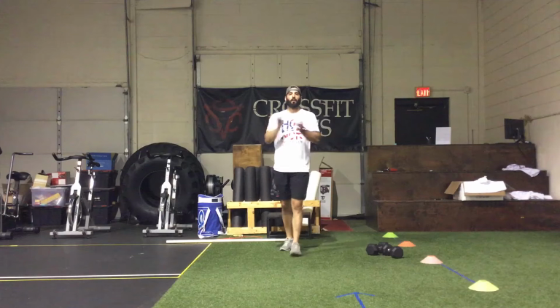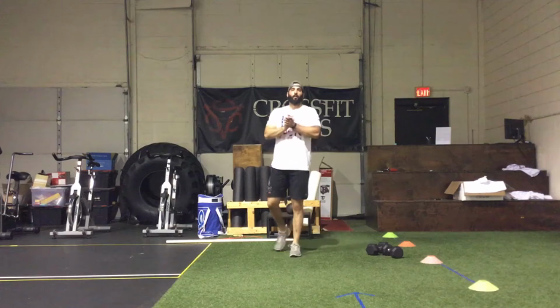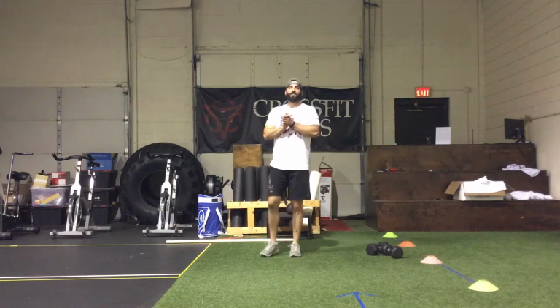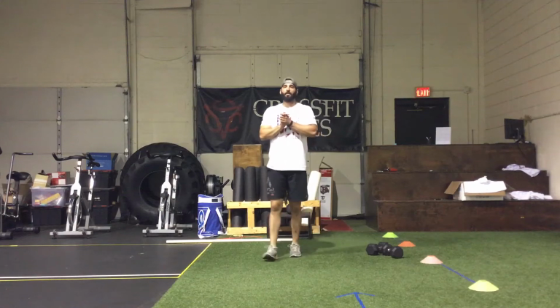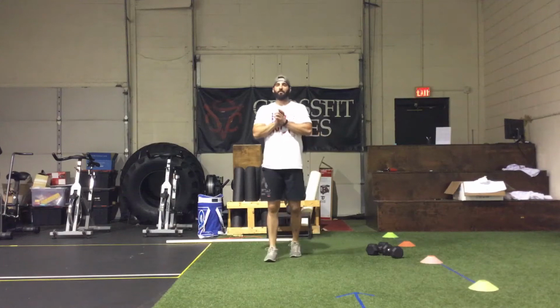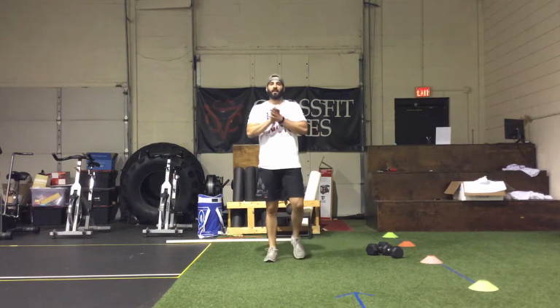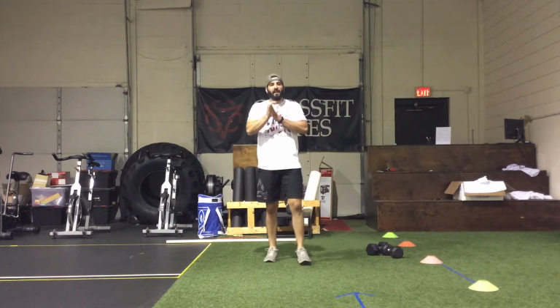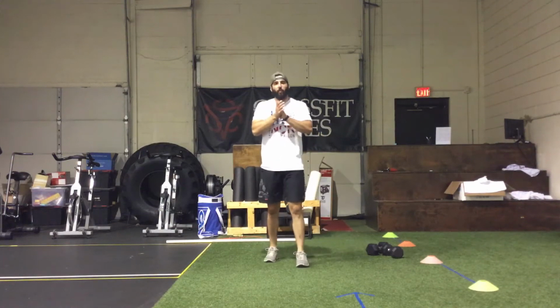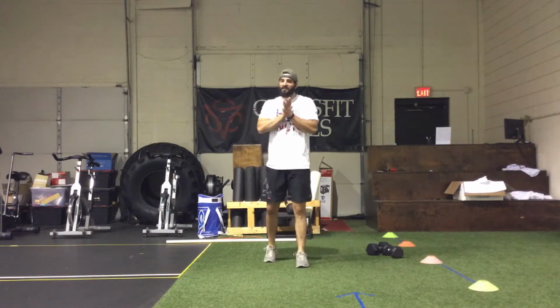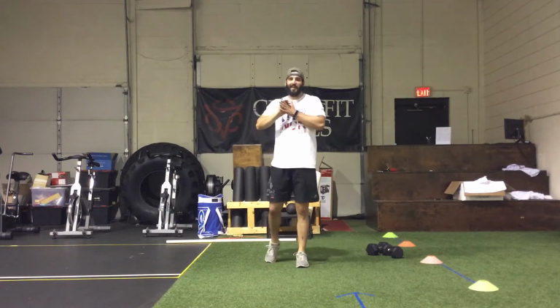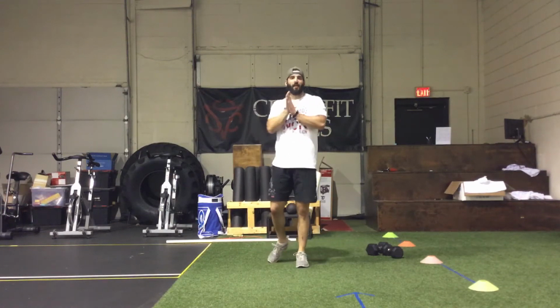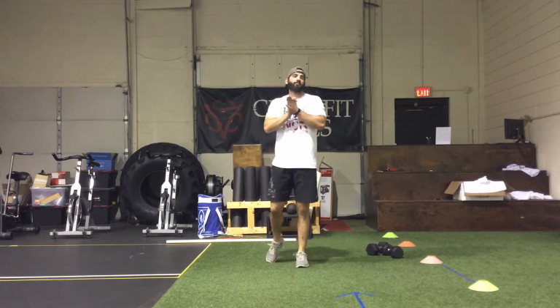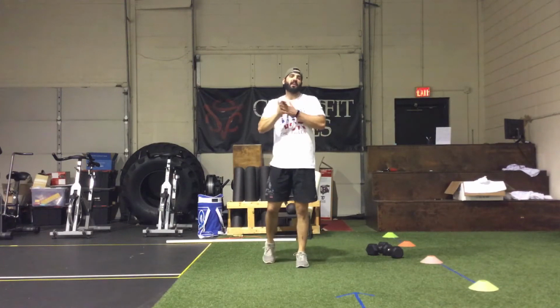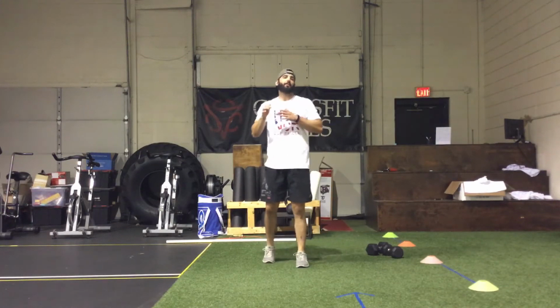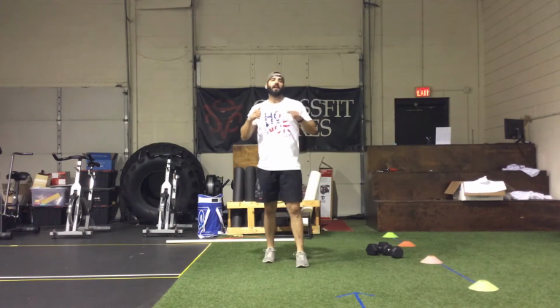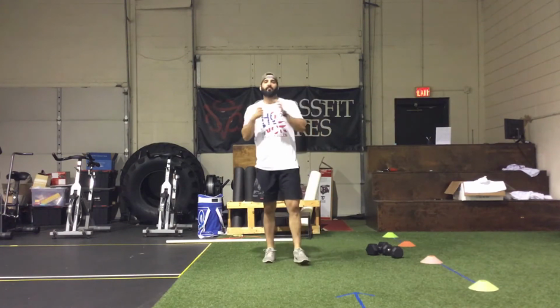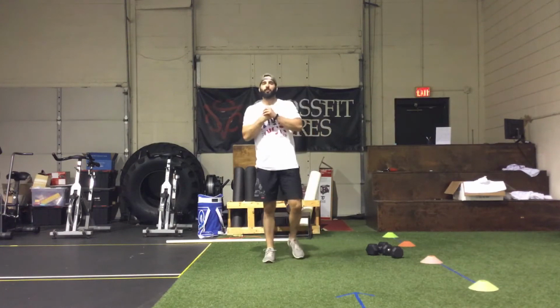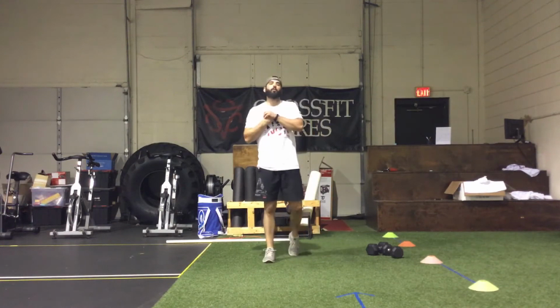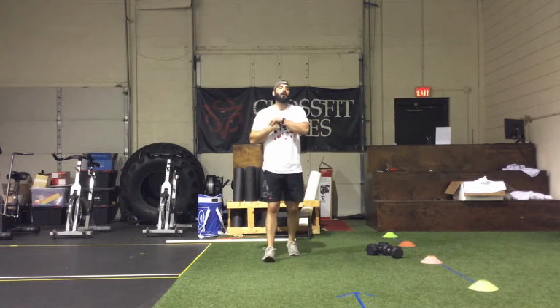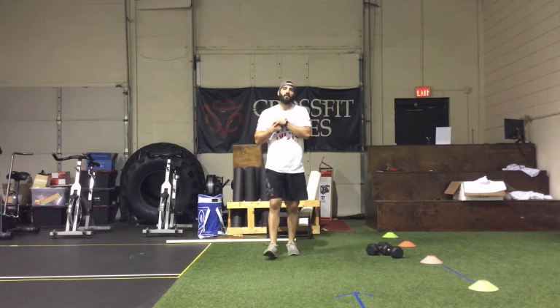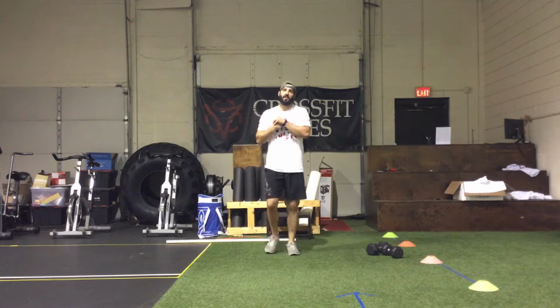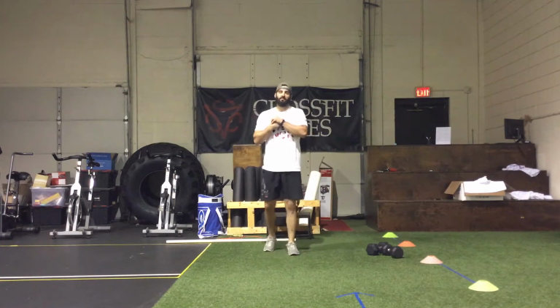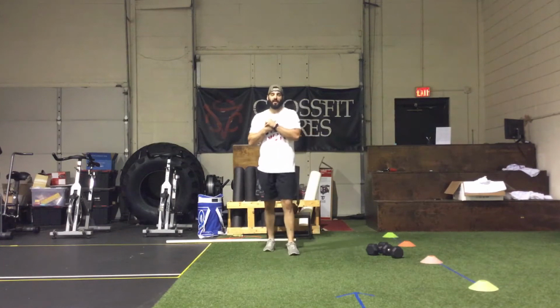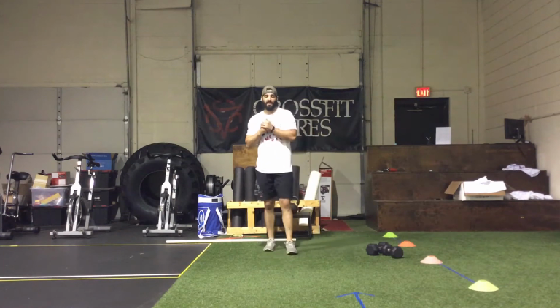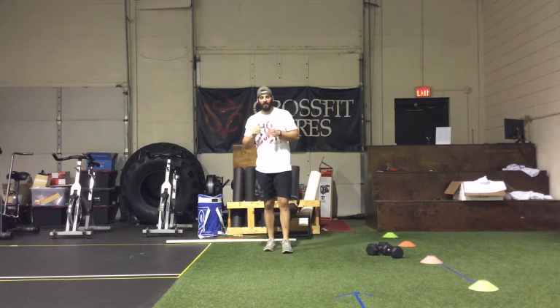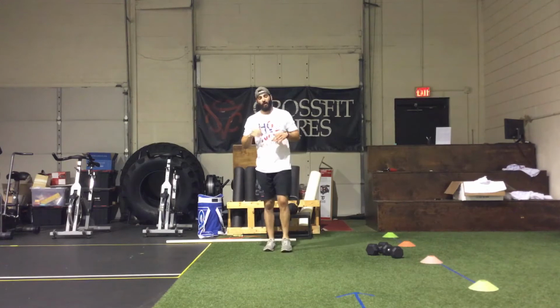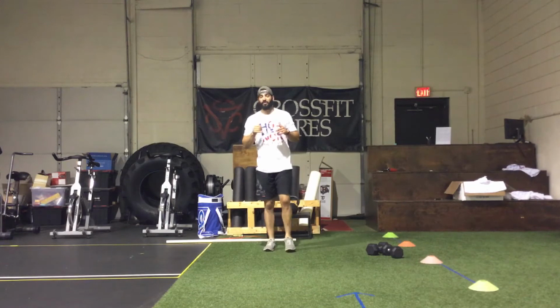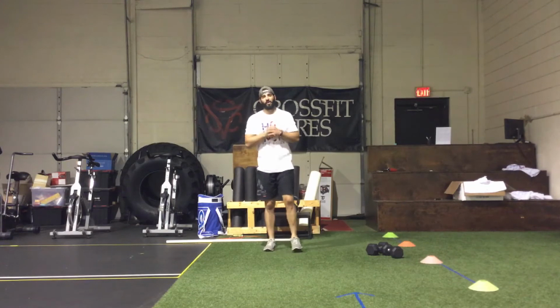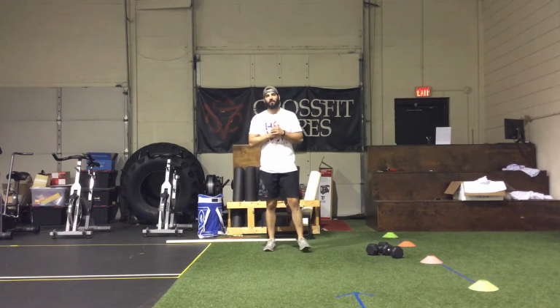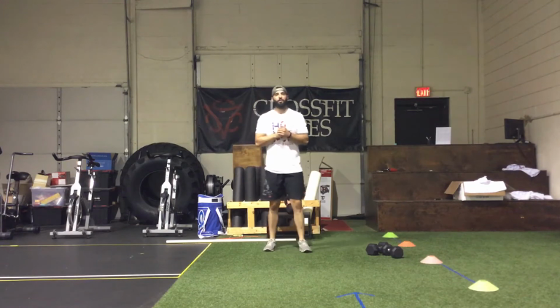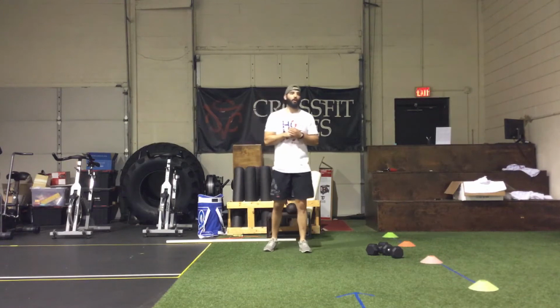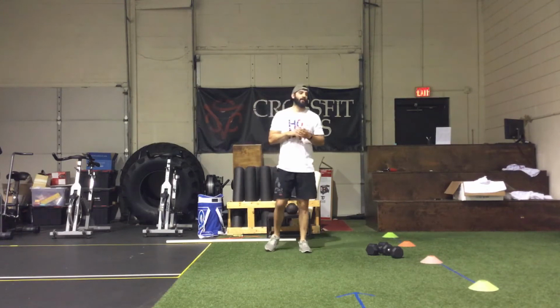What's up everybody, it's Wednesday hump day. We have two good wods on deck for today — one strength and one wod.